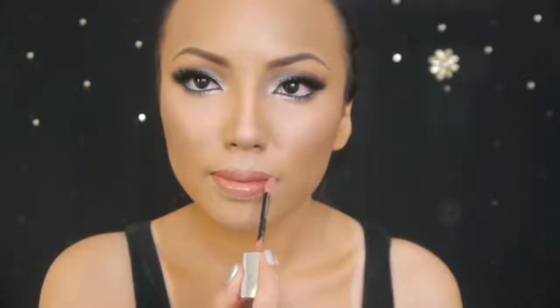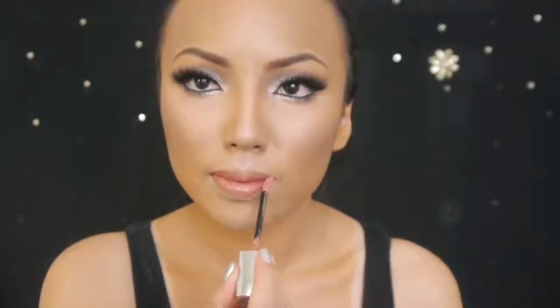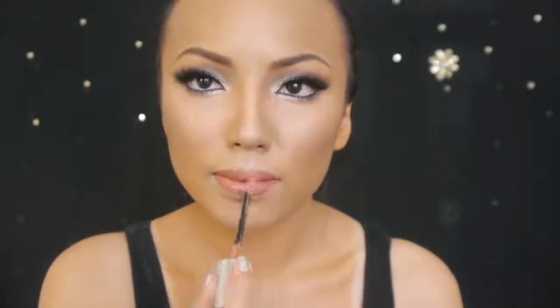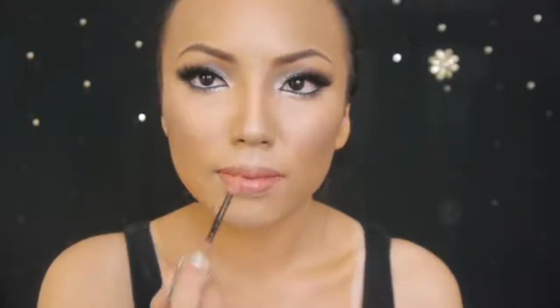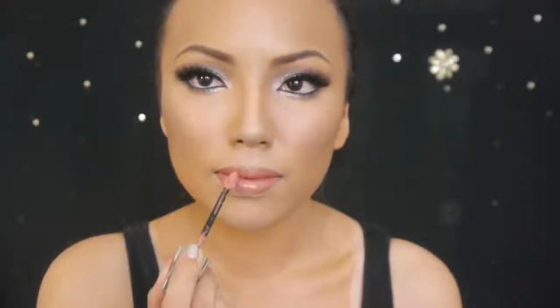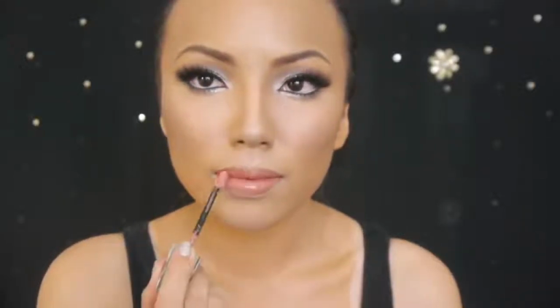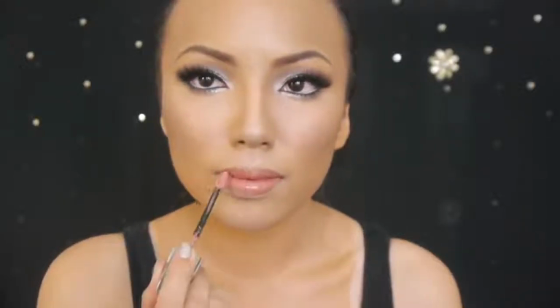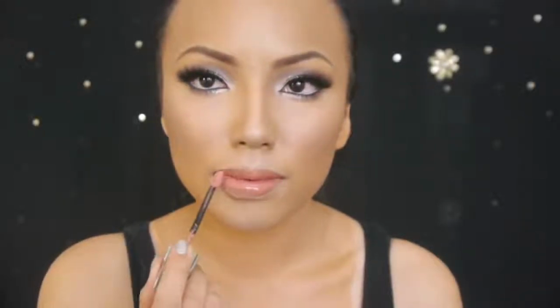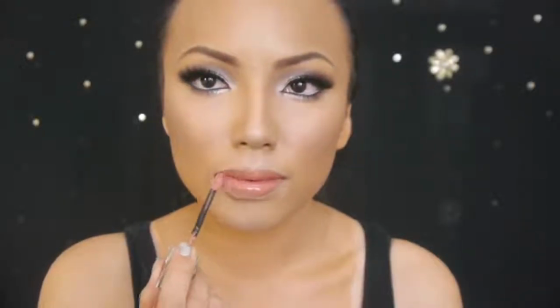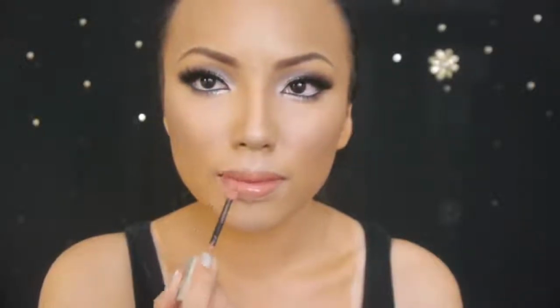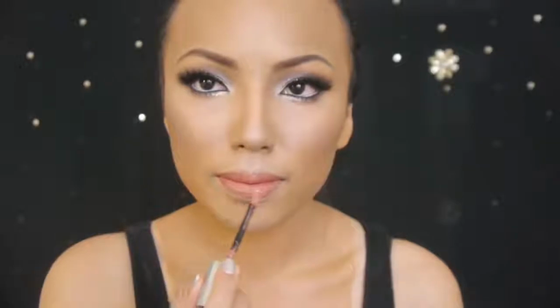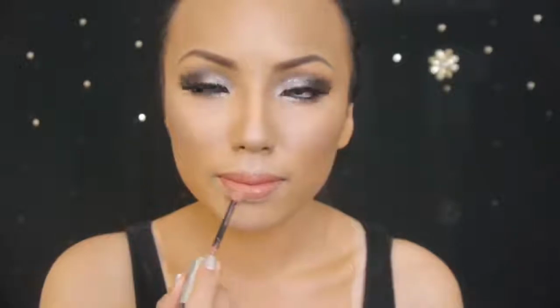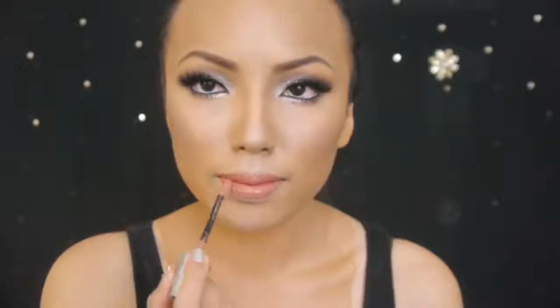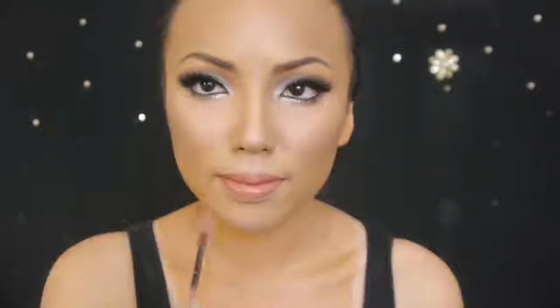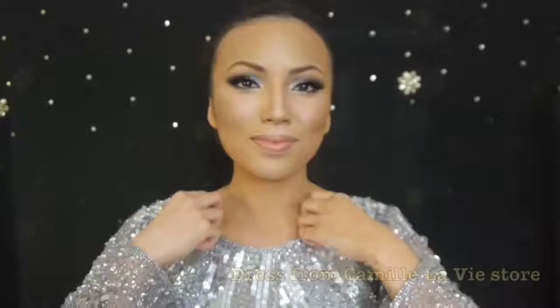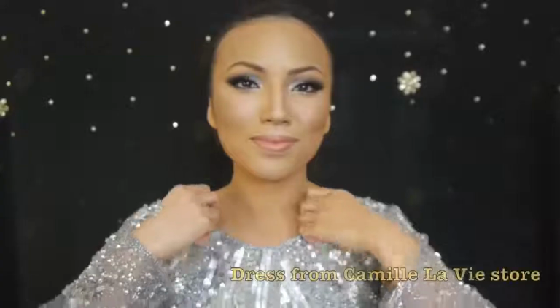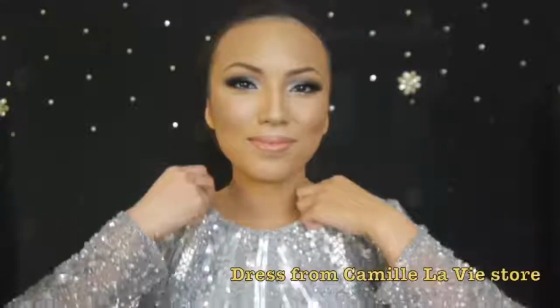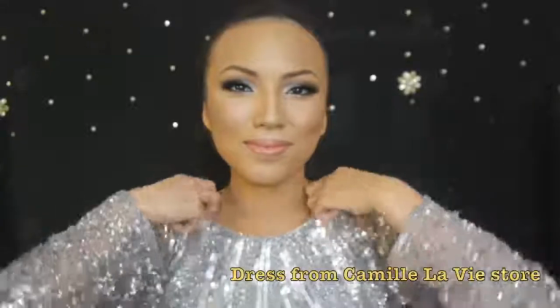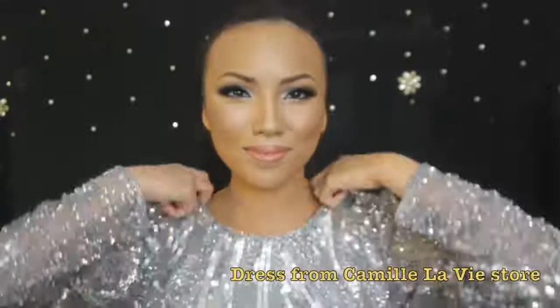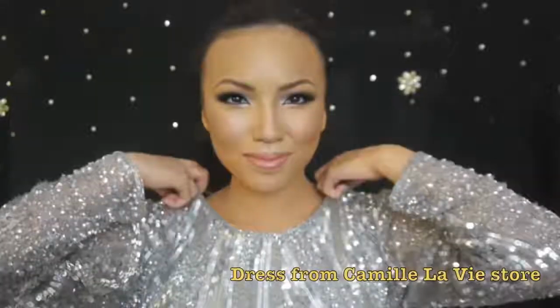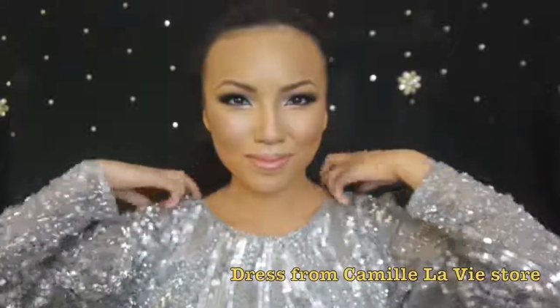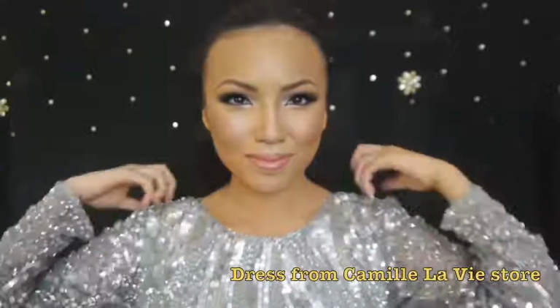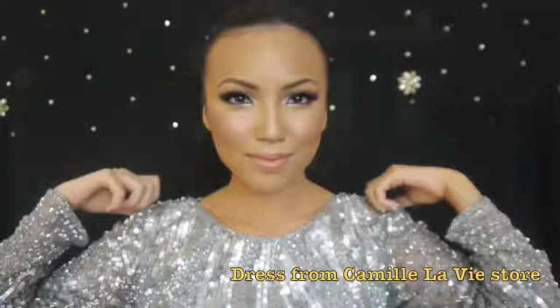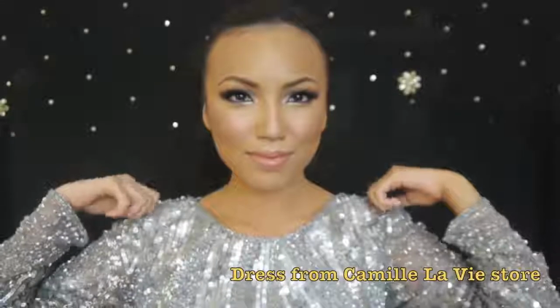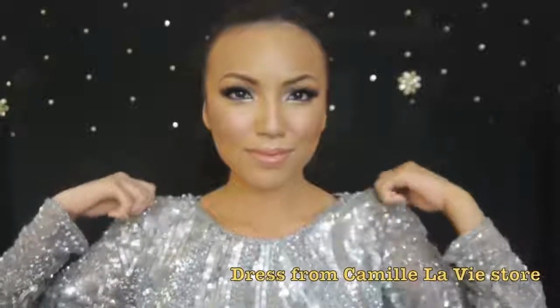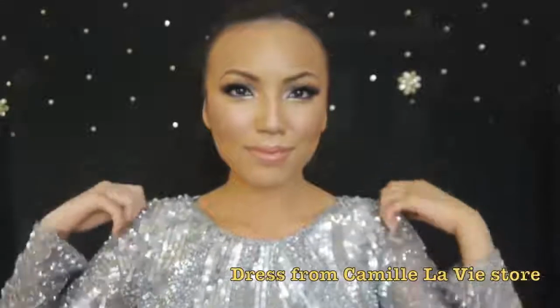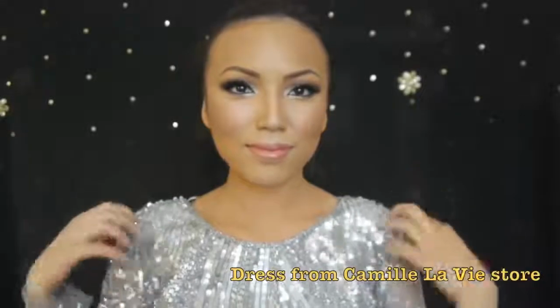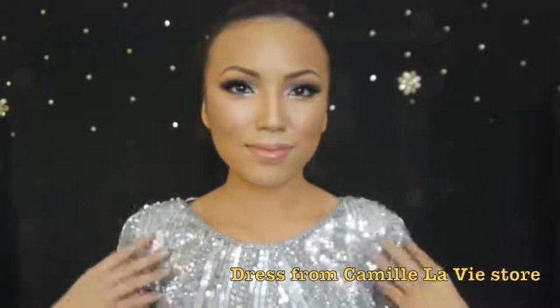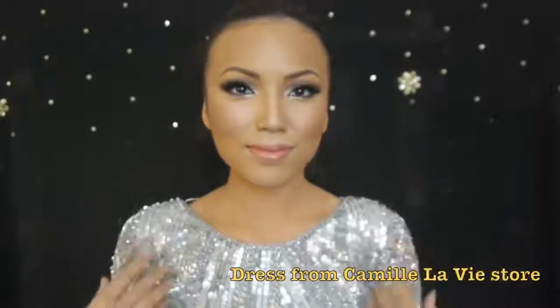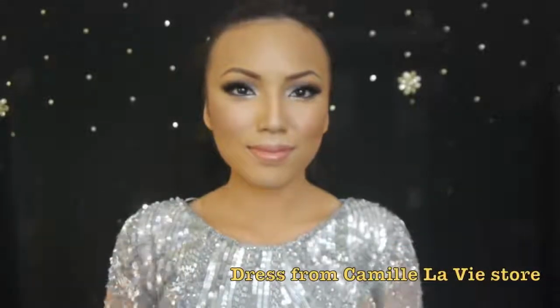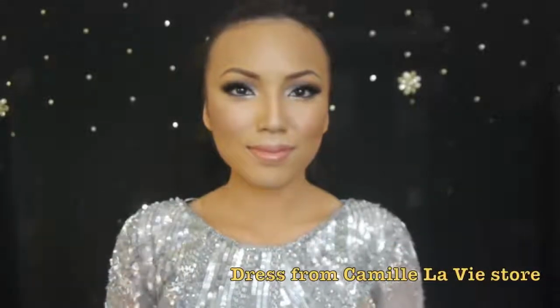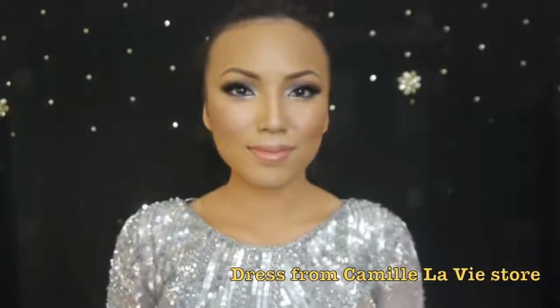And that's all for the makeup — here's the dress that you guys helped me pick for this Beyonce look.